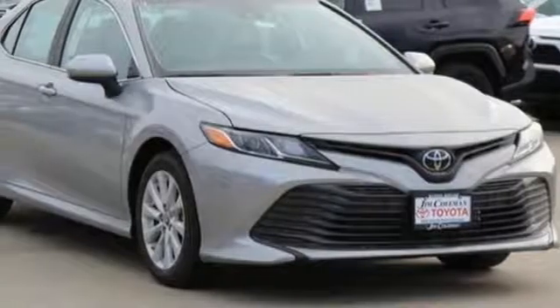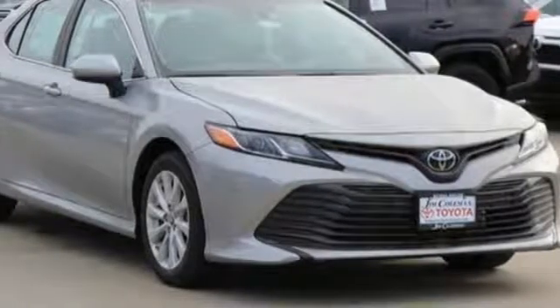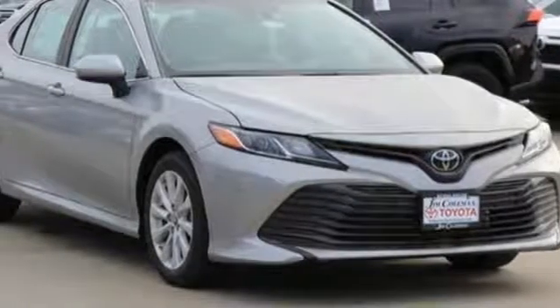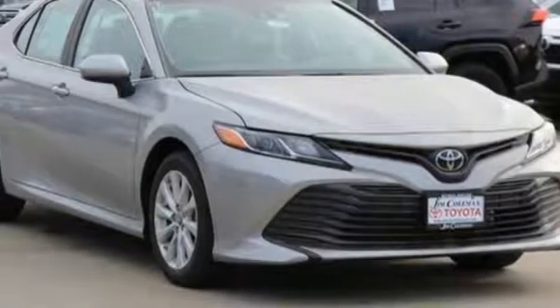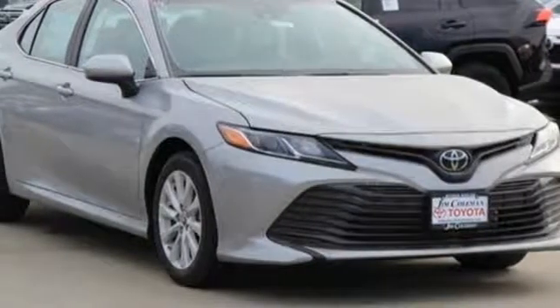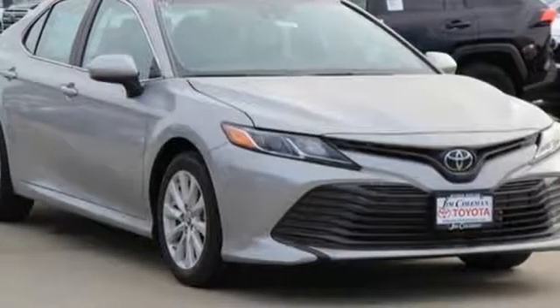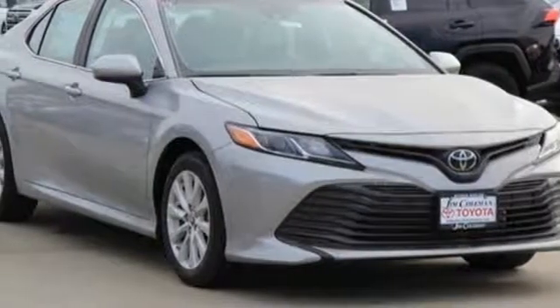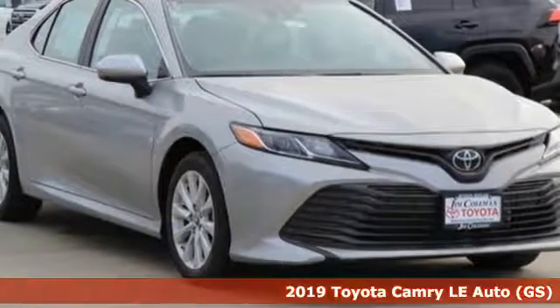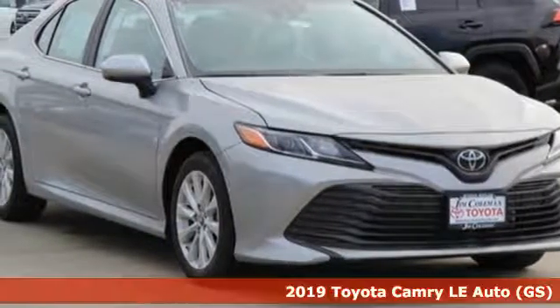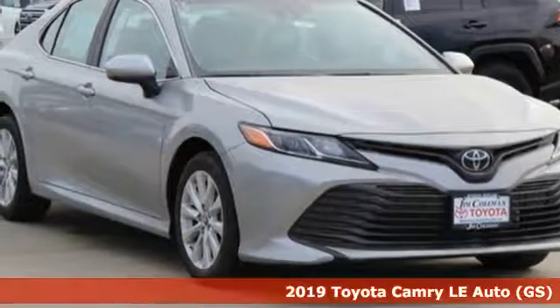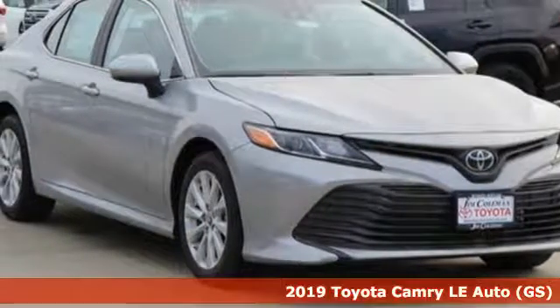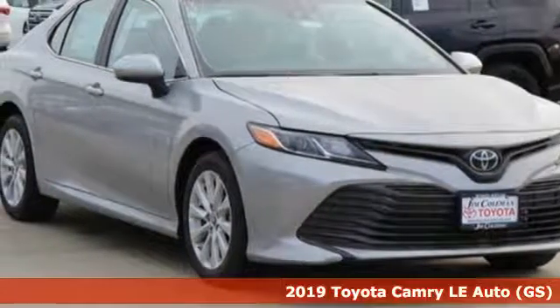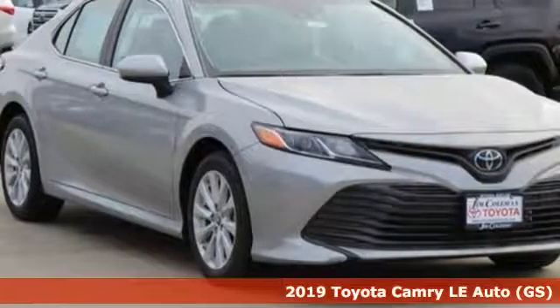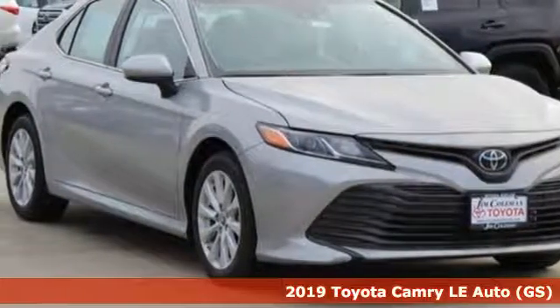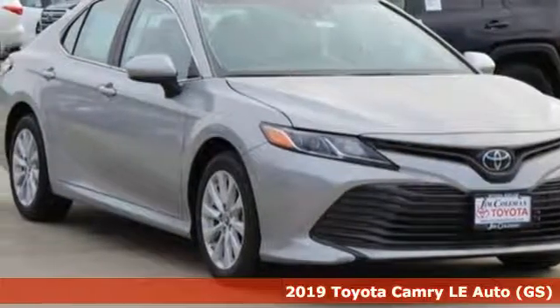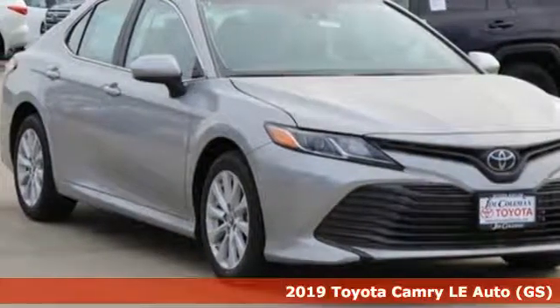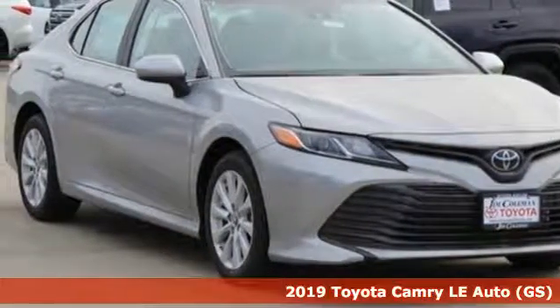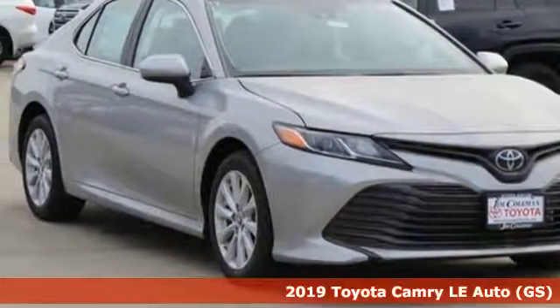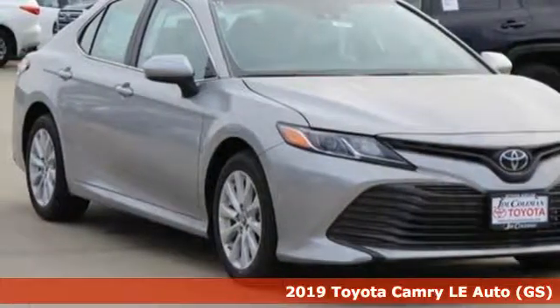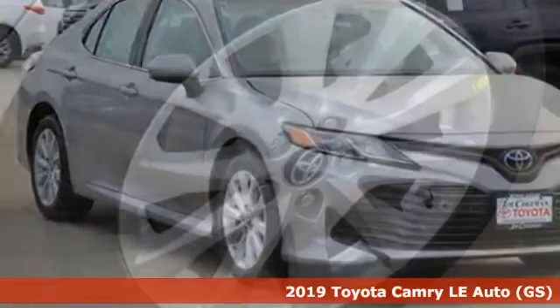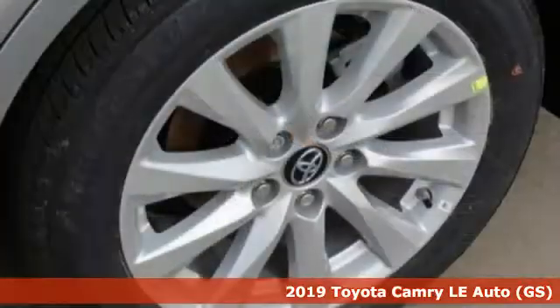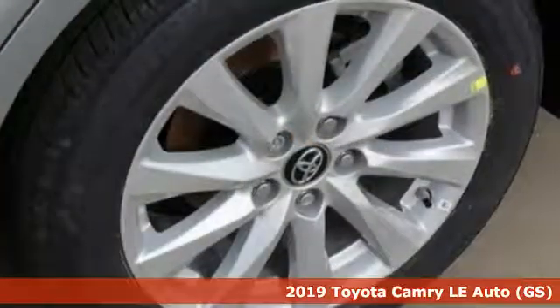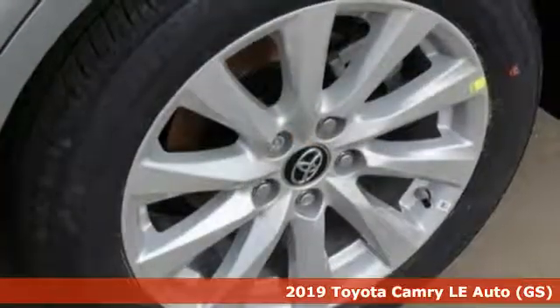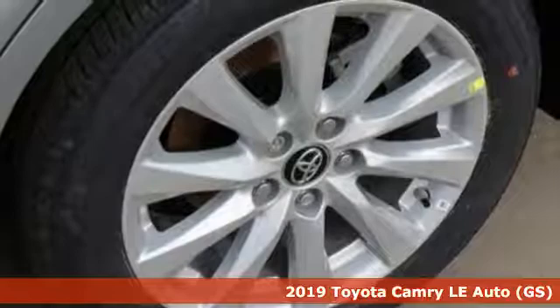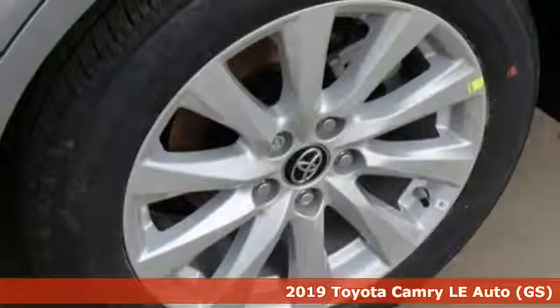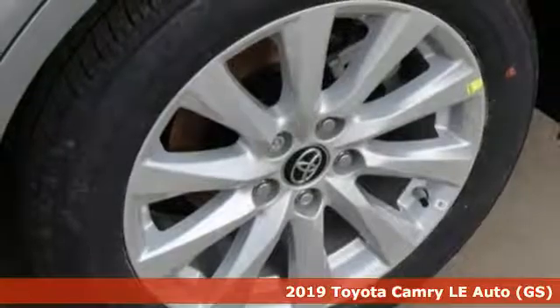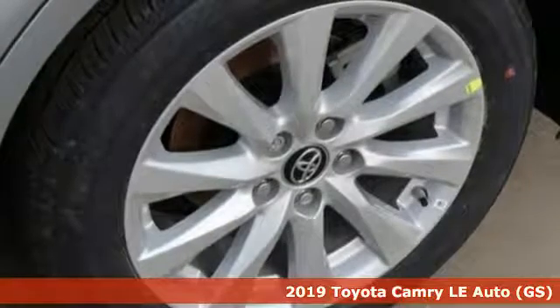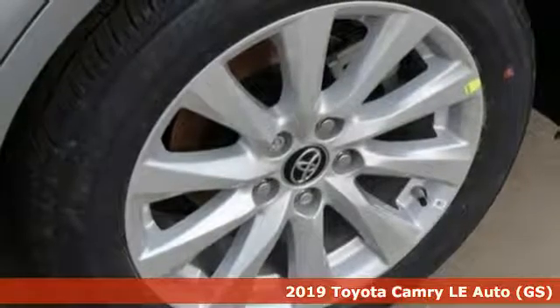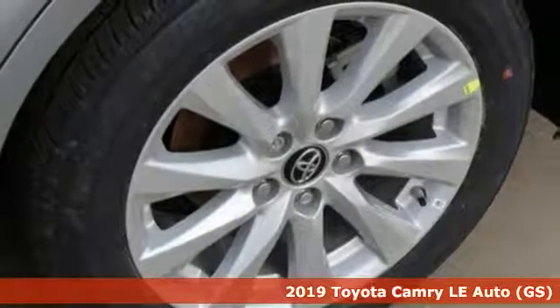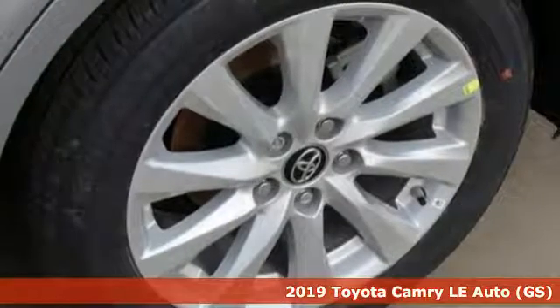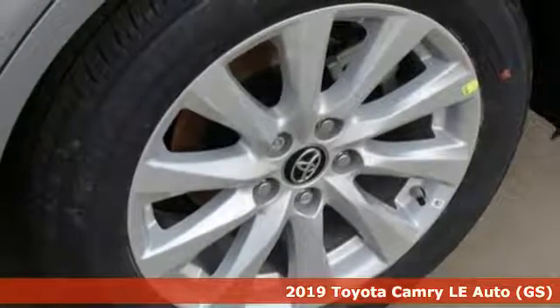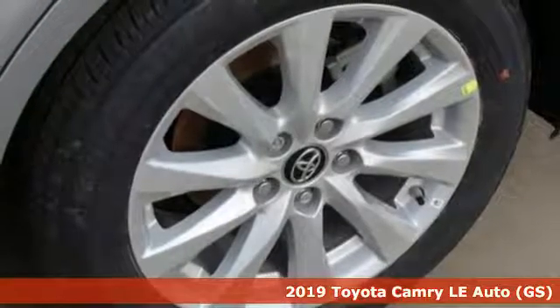Here's a new 2019 Toyota Camry. Toyota, steered by ingenuity, driven by passion.